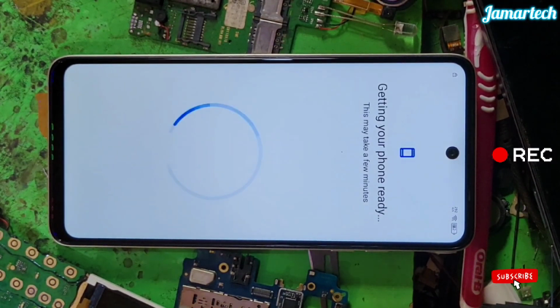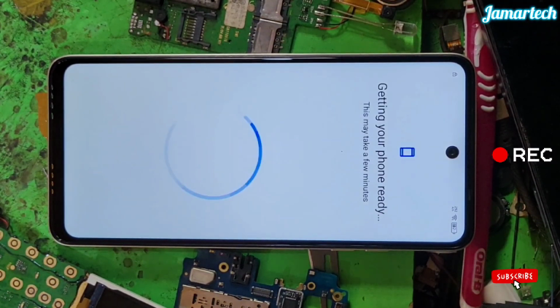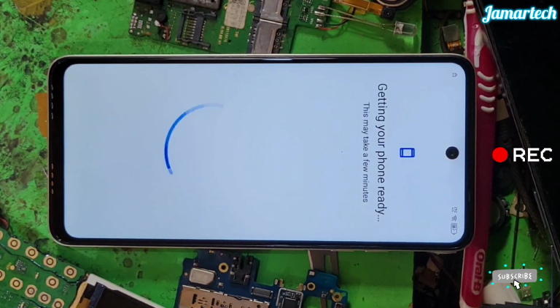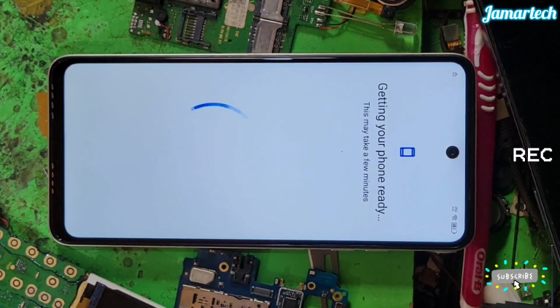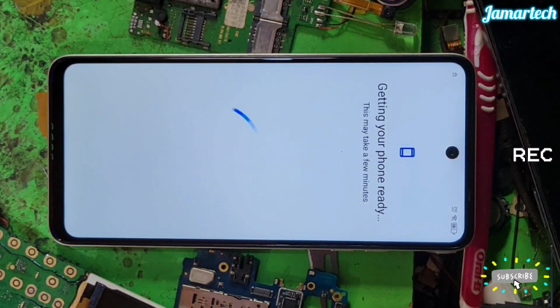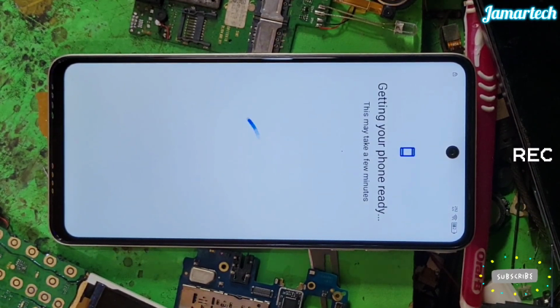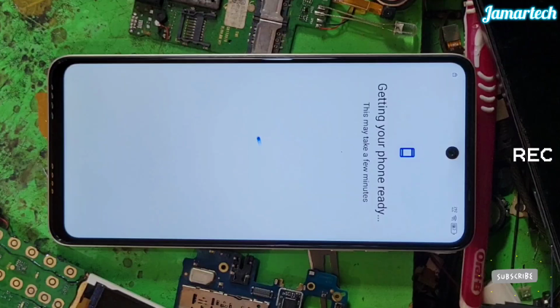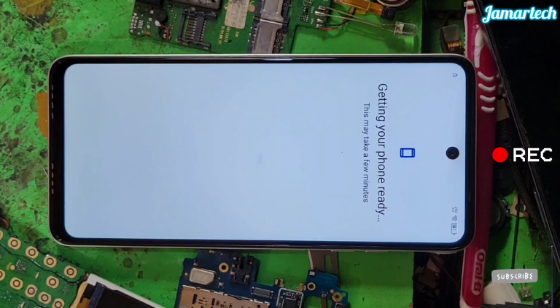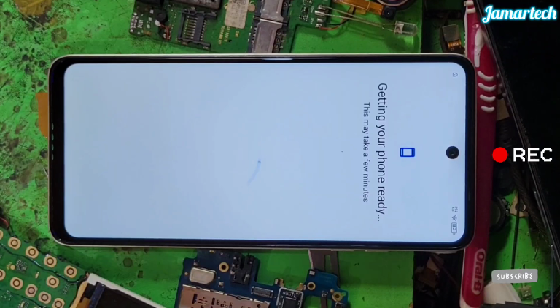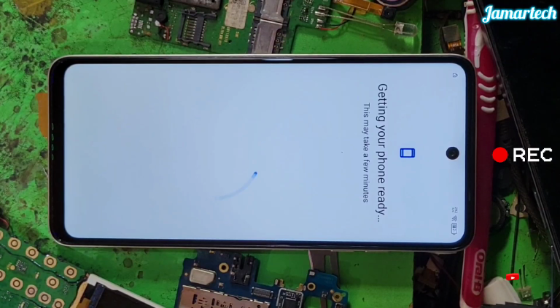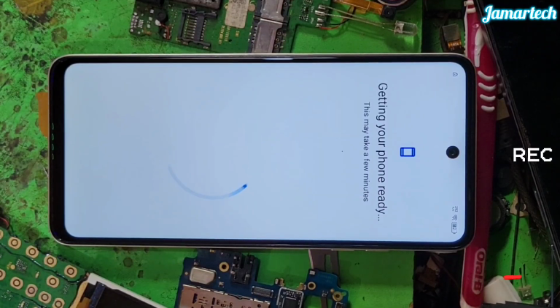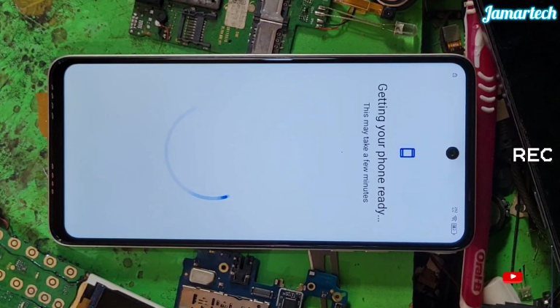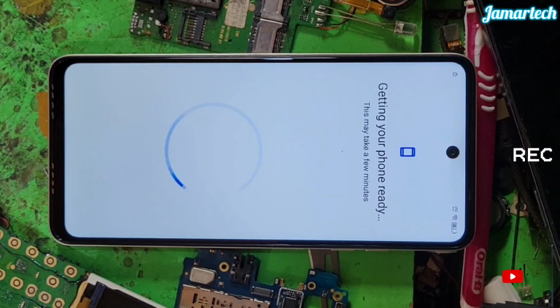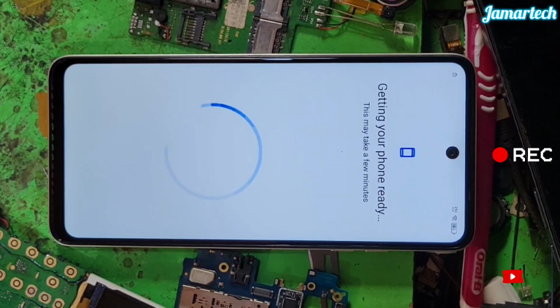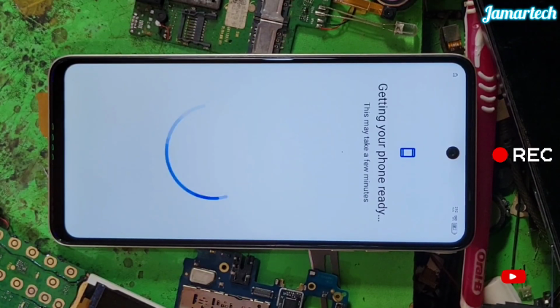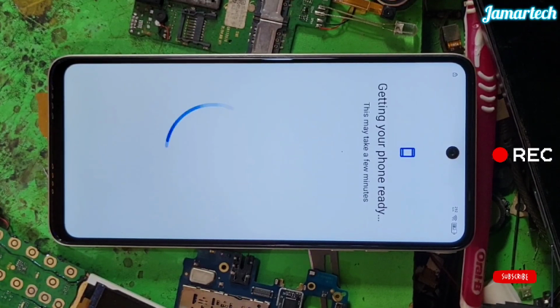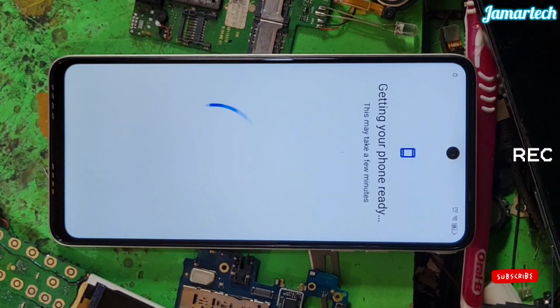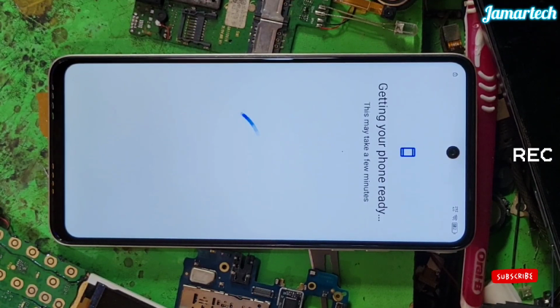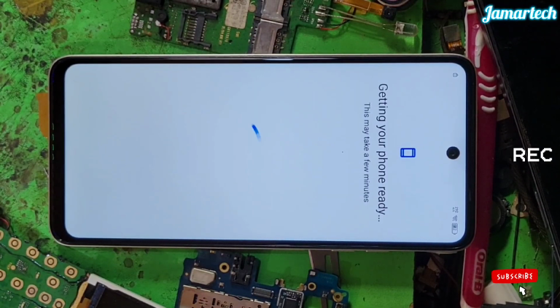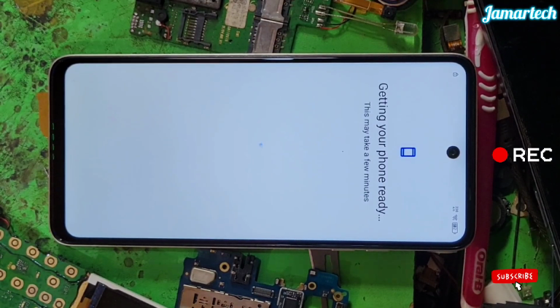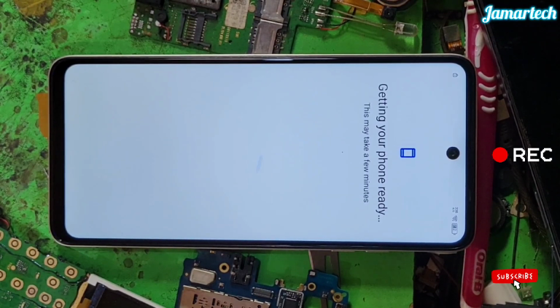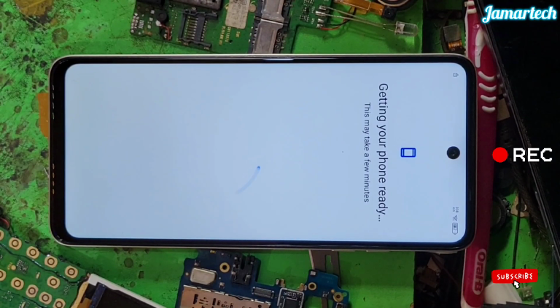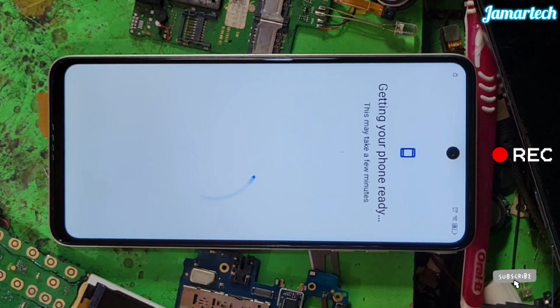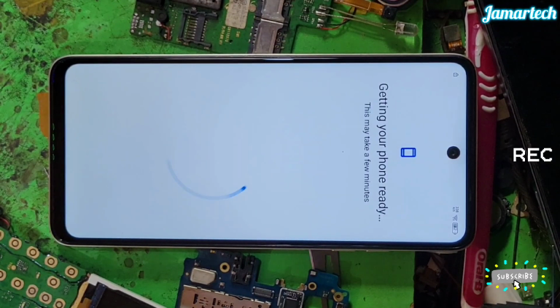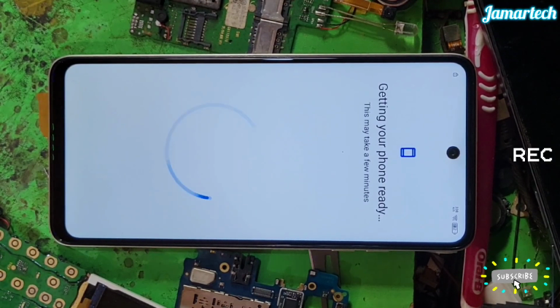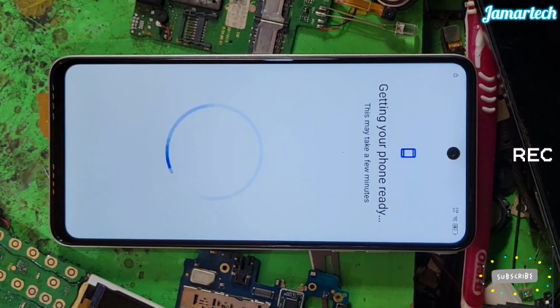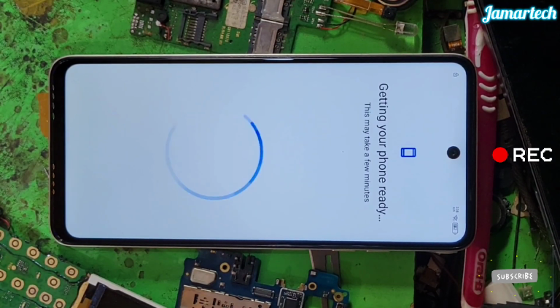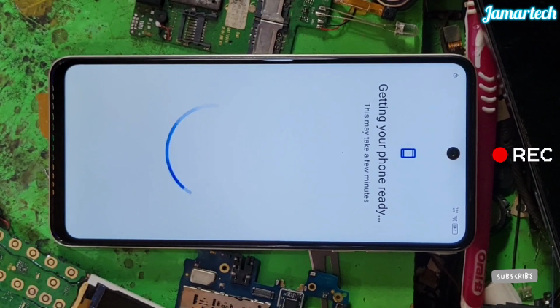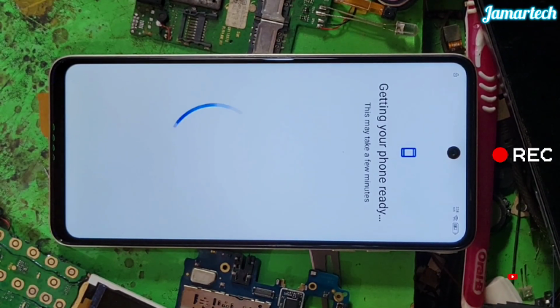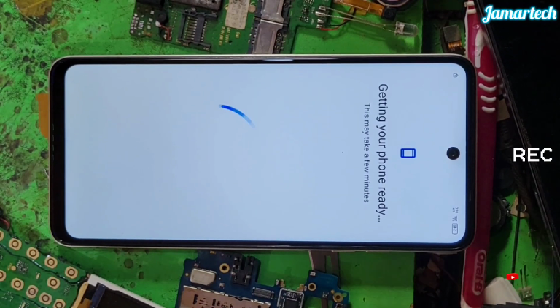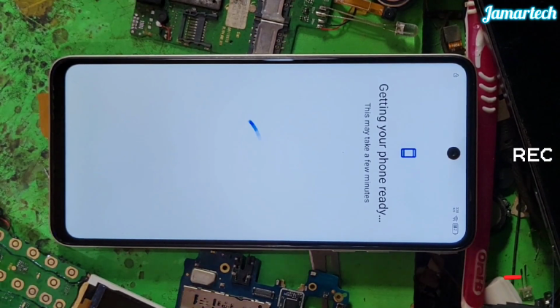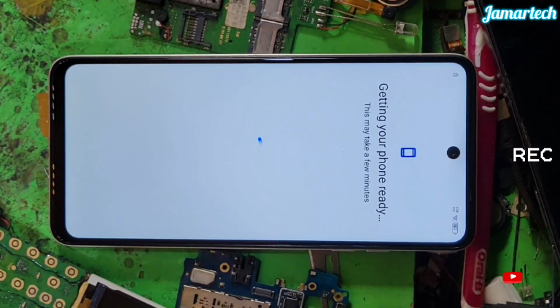It's a little bit better. It's better to have a lot of things.